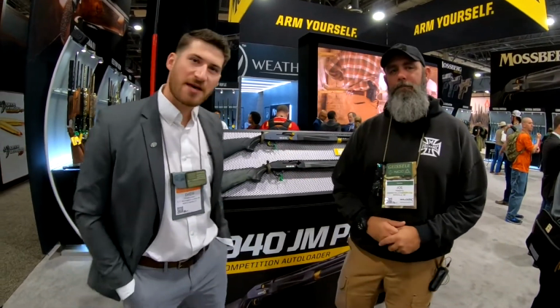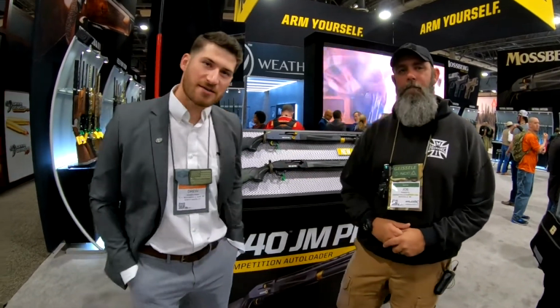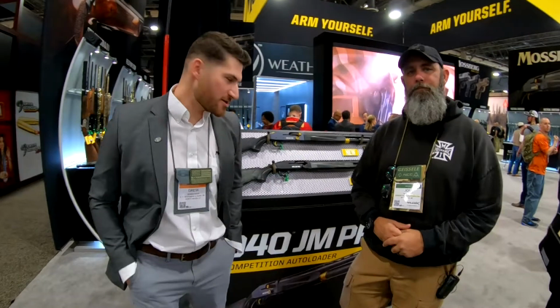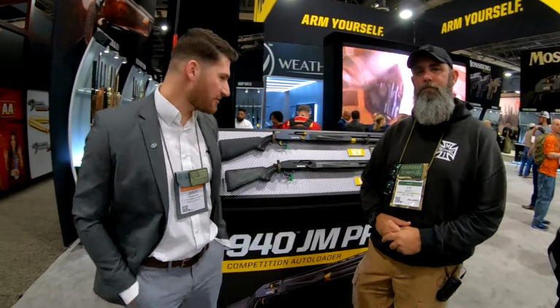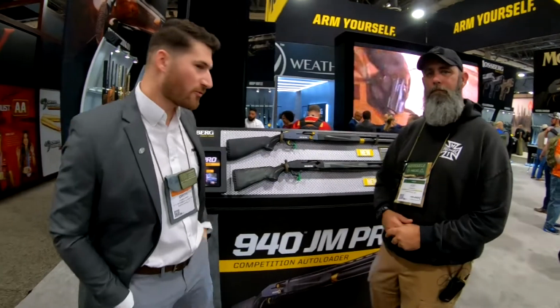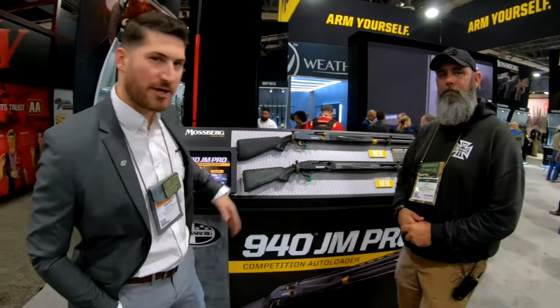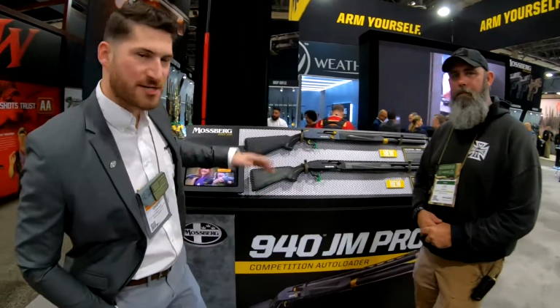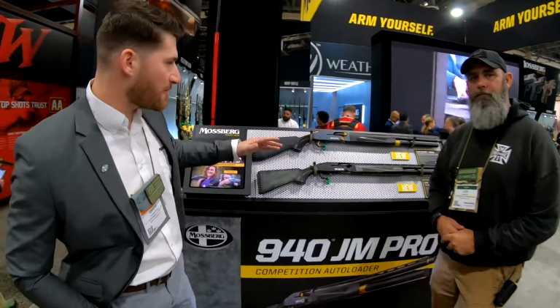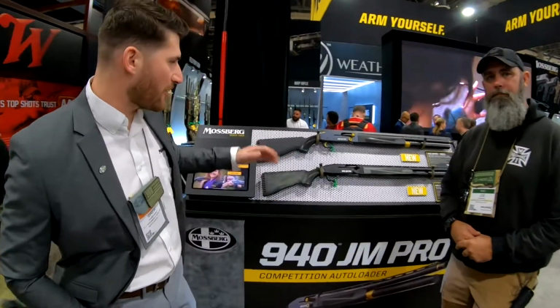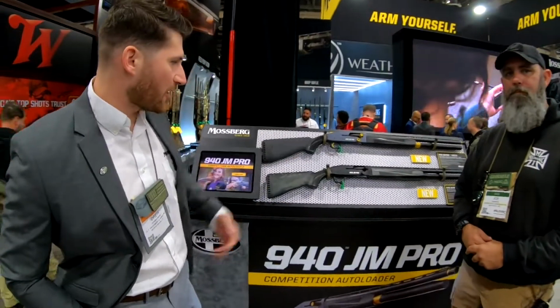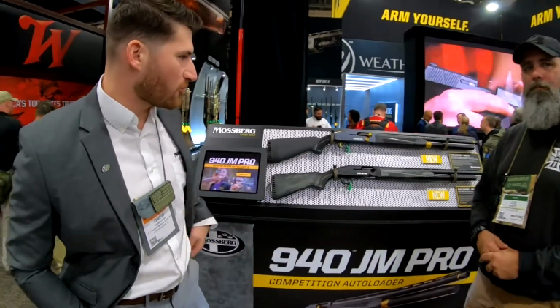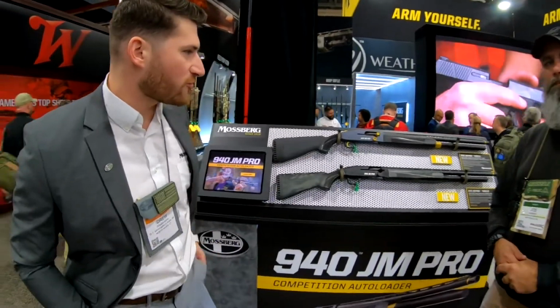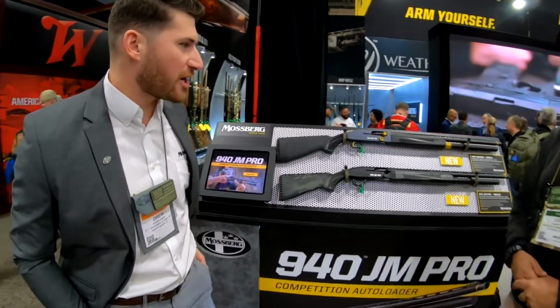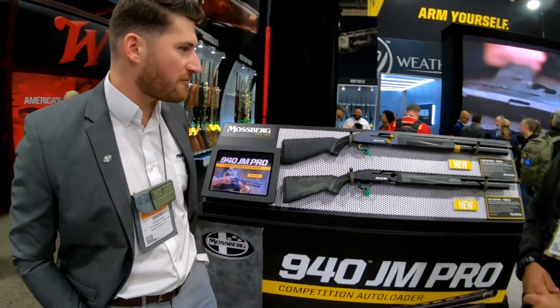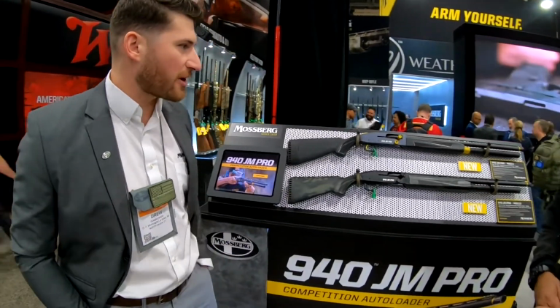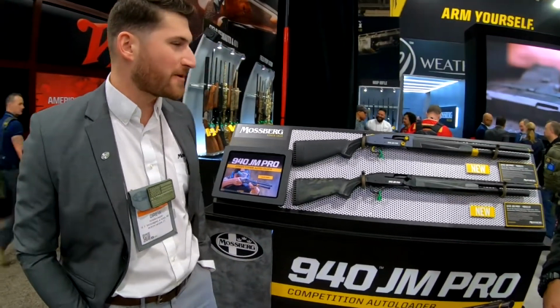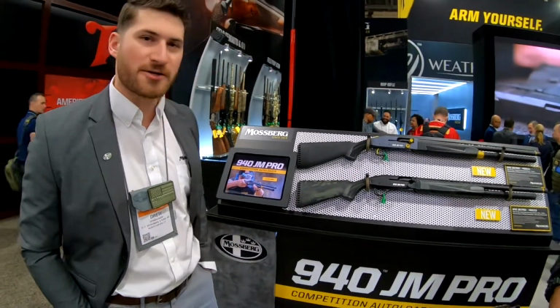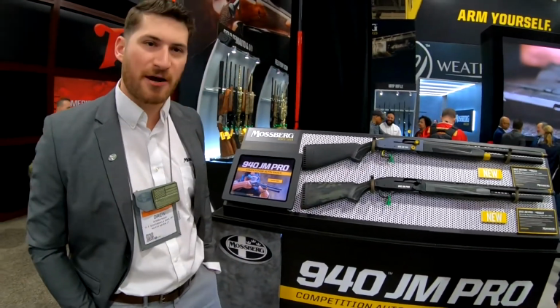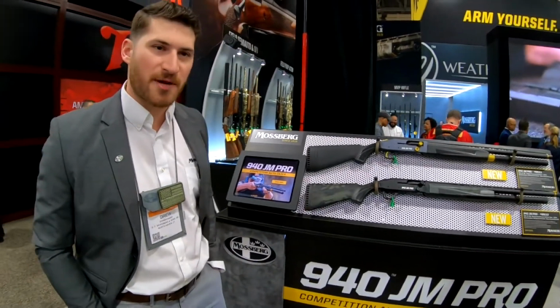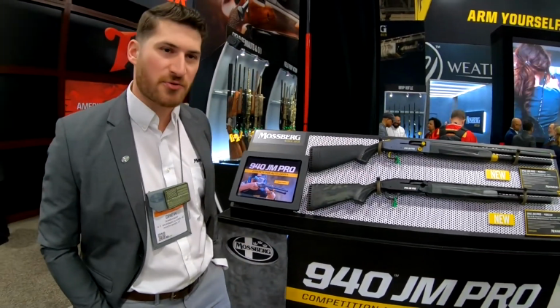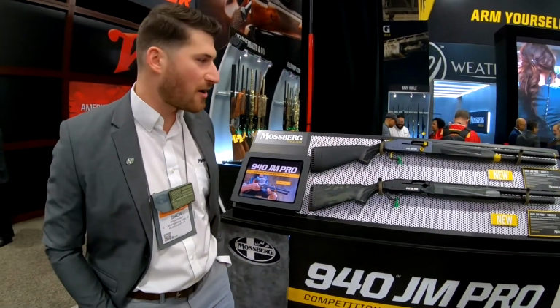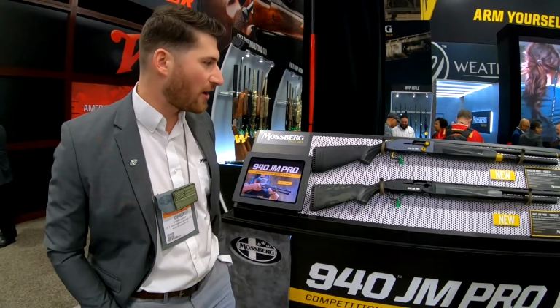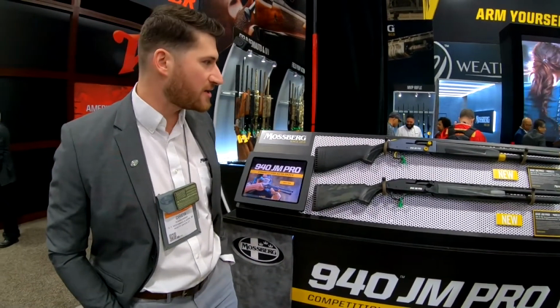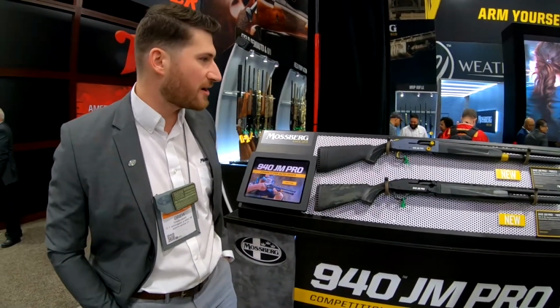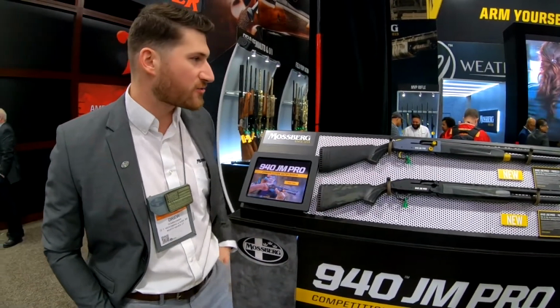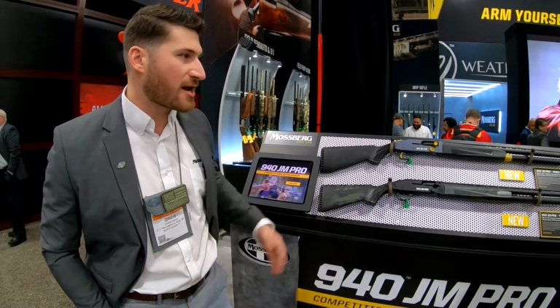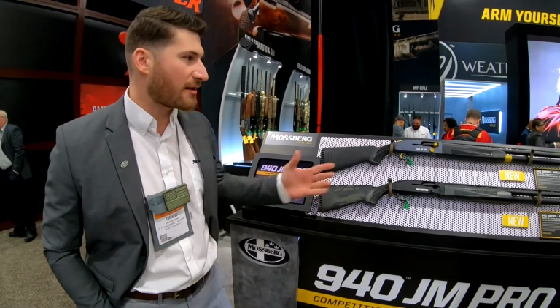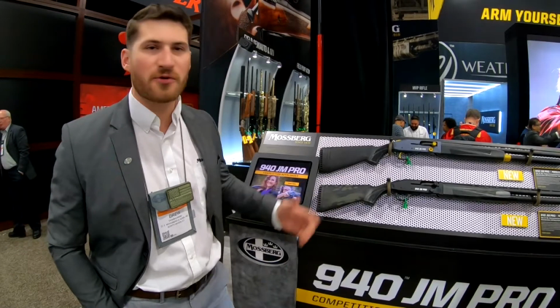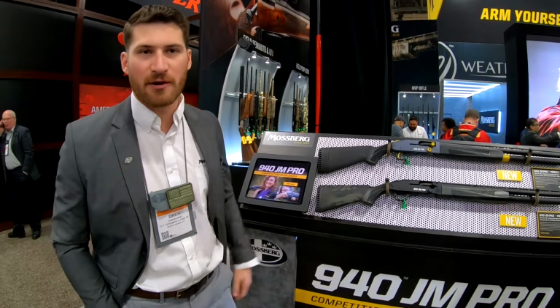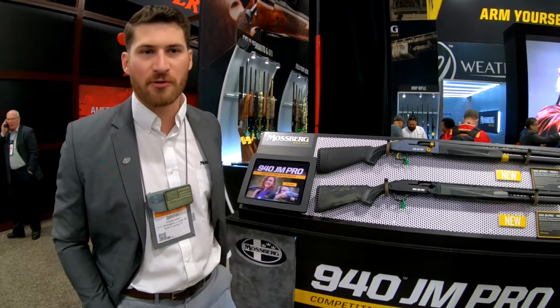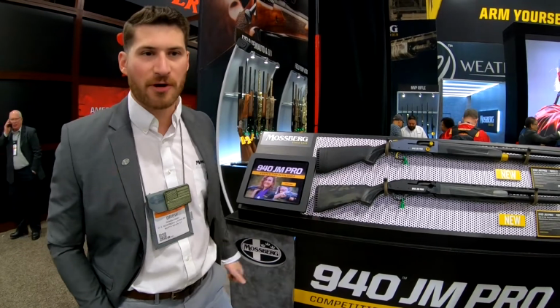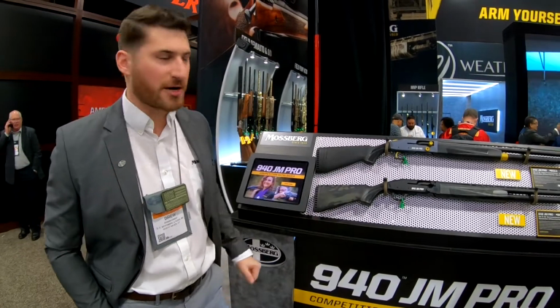So this is something we're really excited about. We worked with Jerry for a couple of years now to make sure we got all the details right, and I think we got a real winner here.